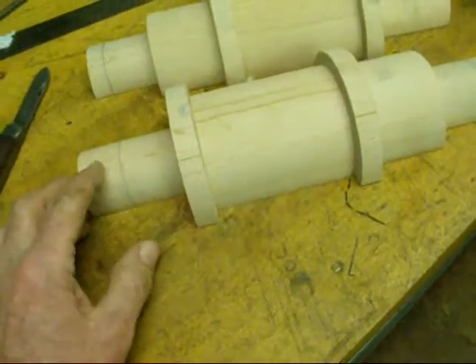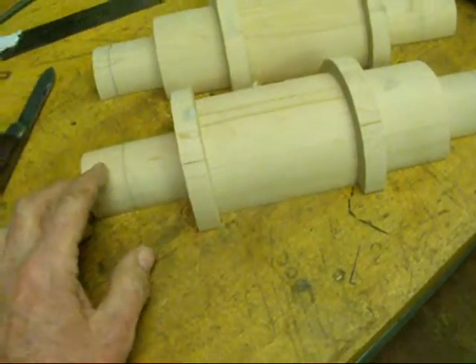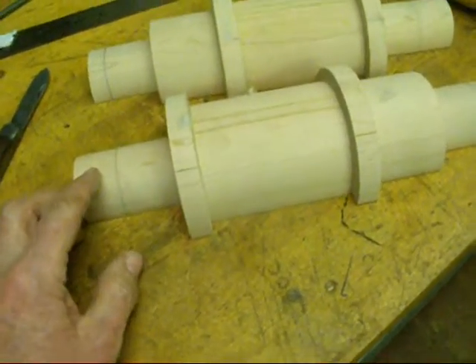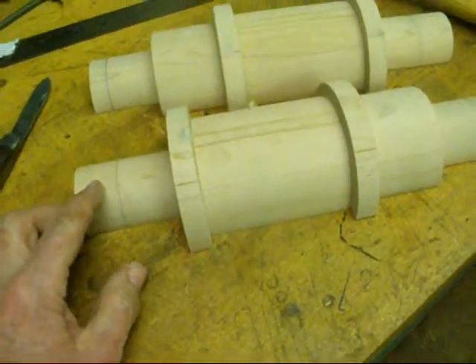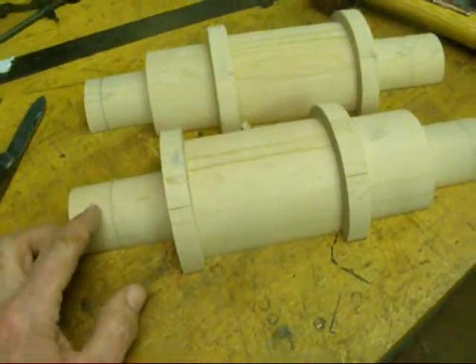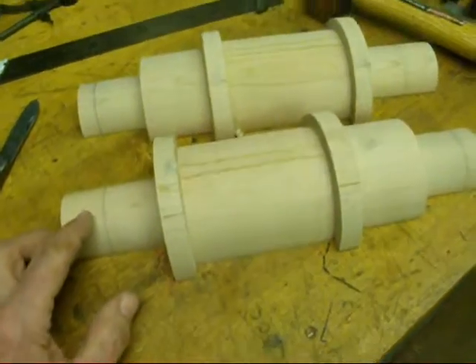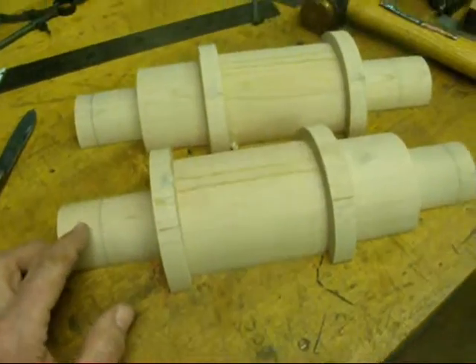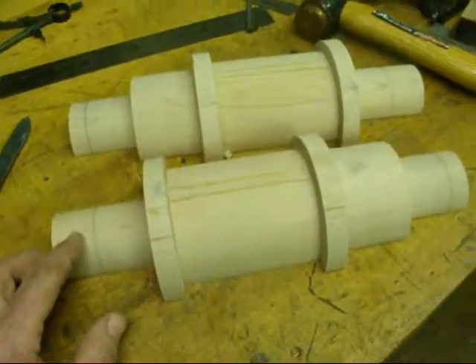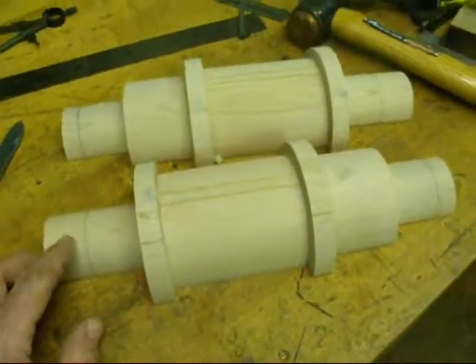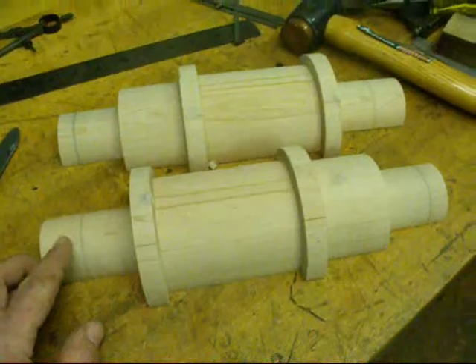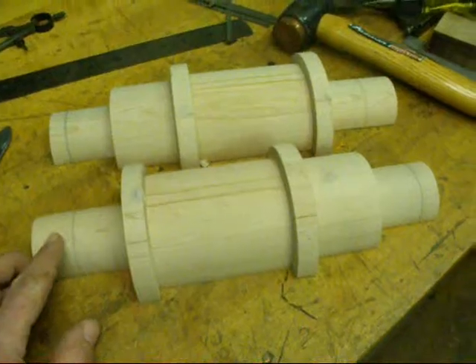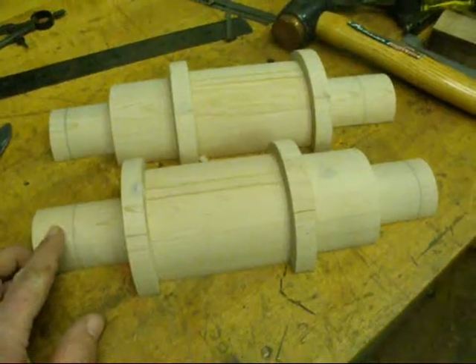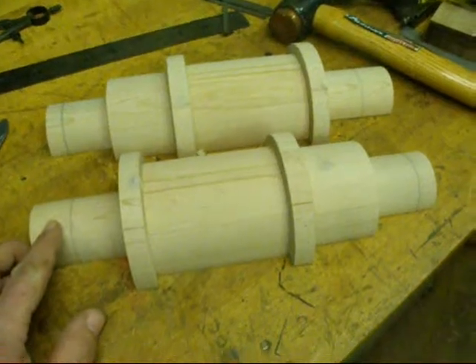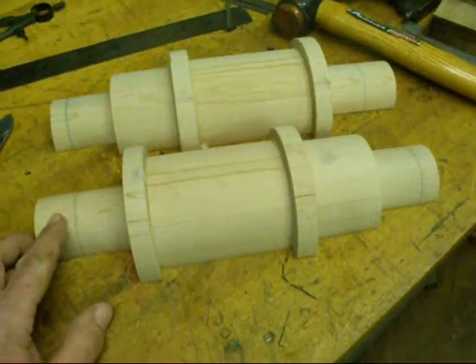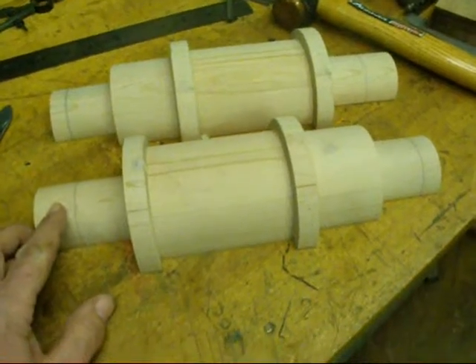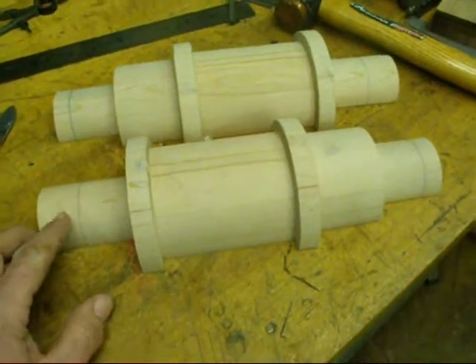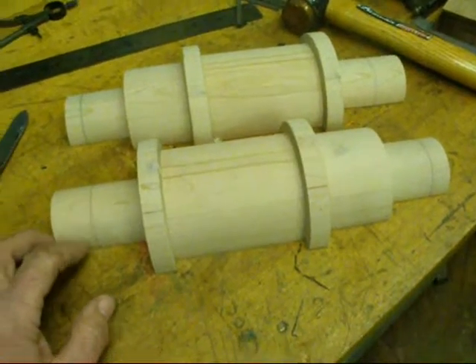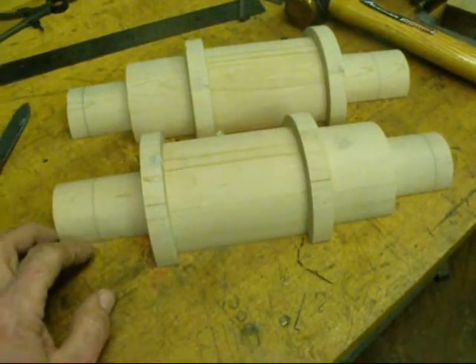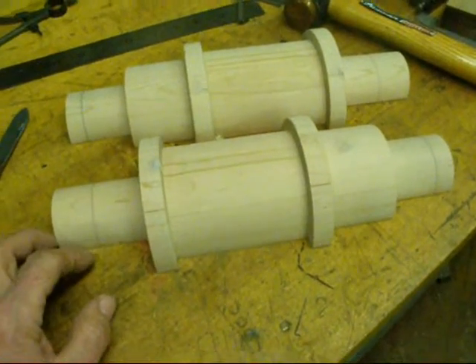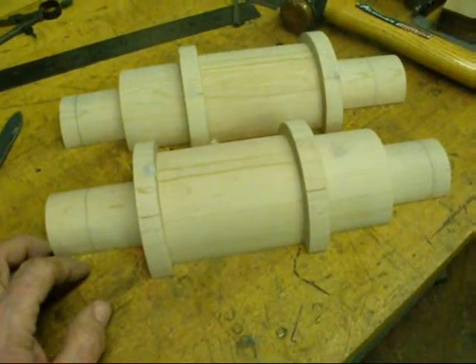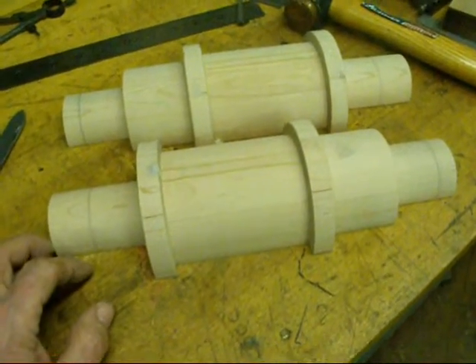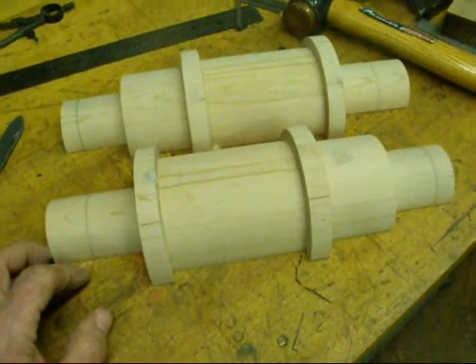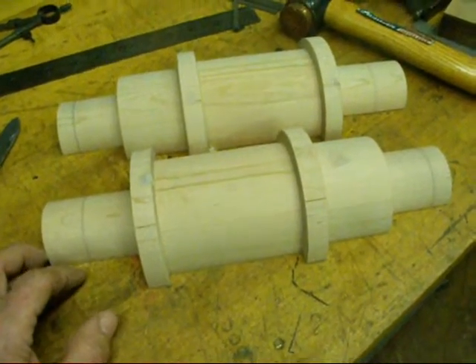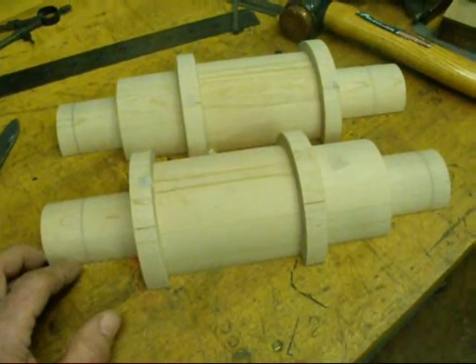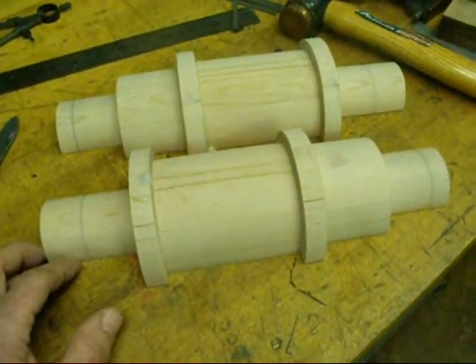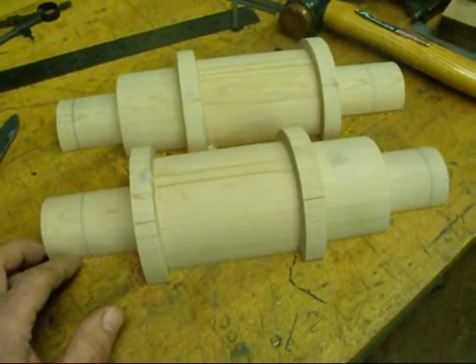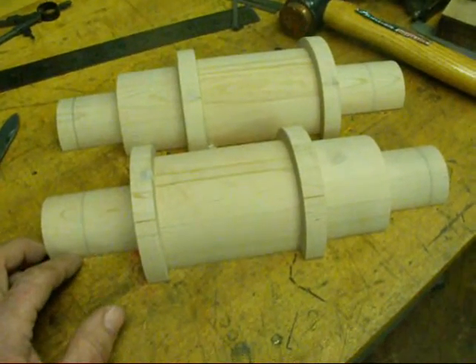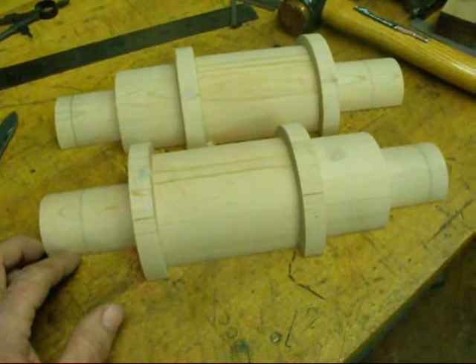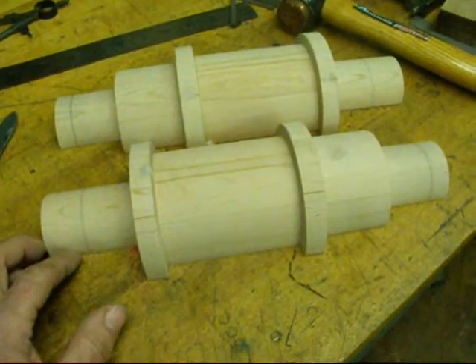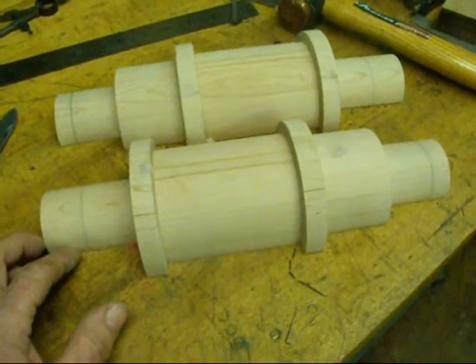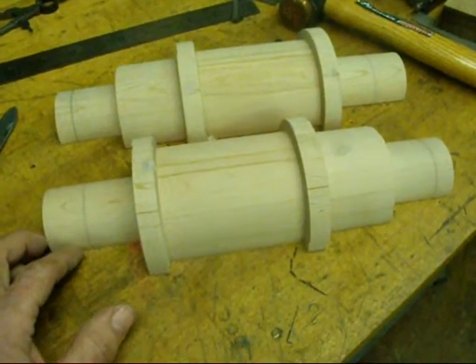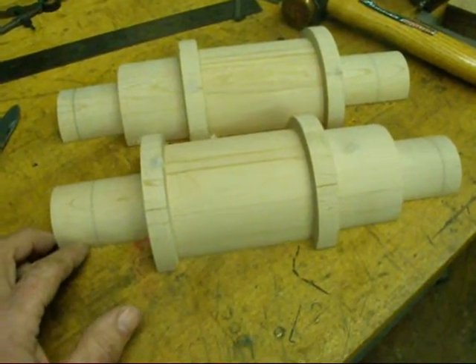I hate to spend too much time on this, because I'll probably only make one casting from it.